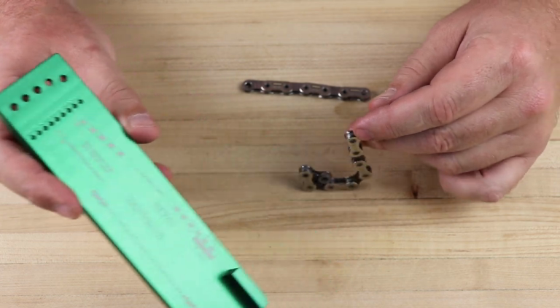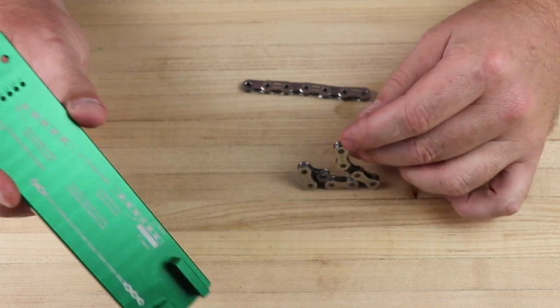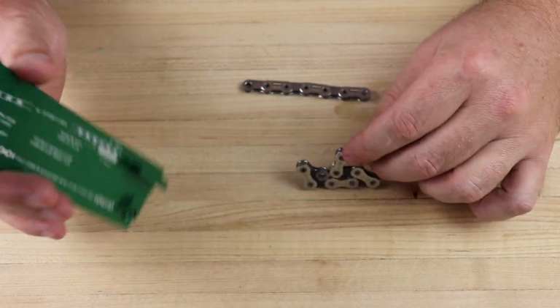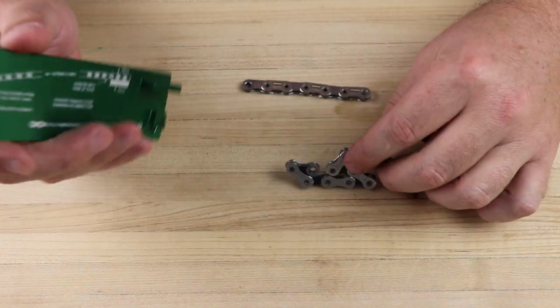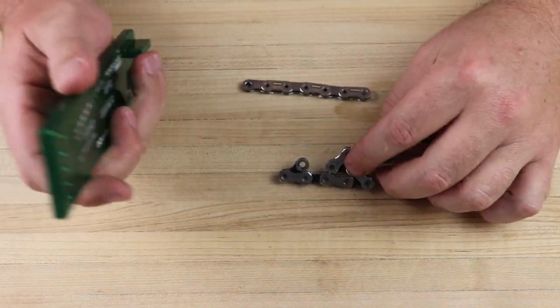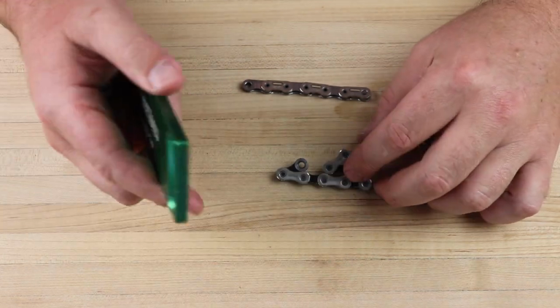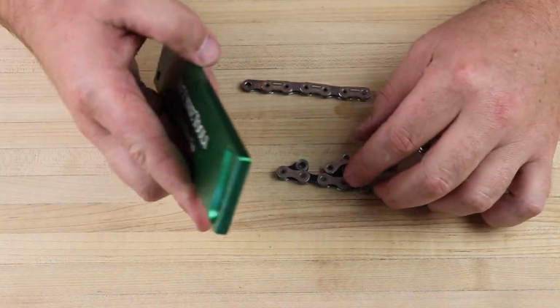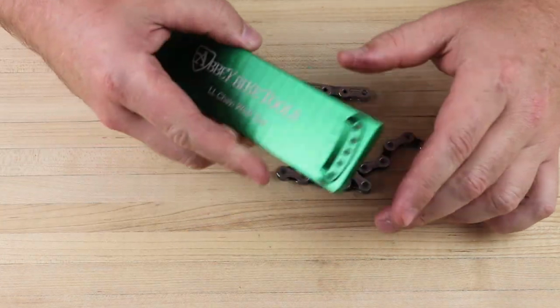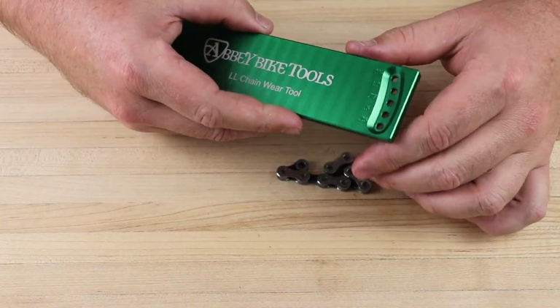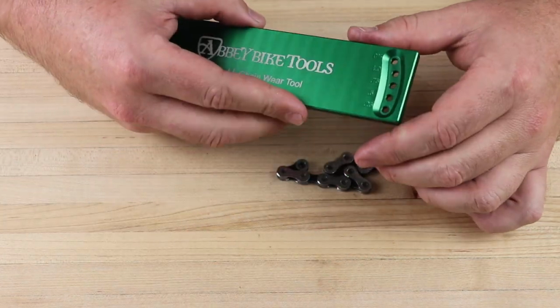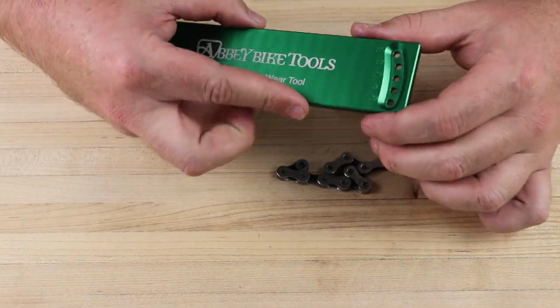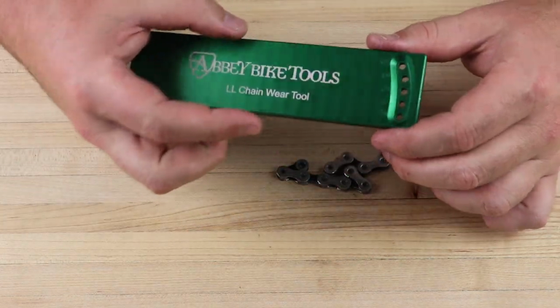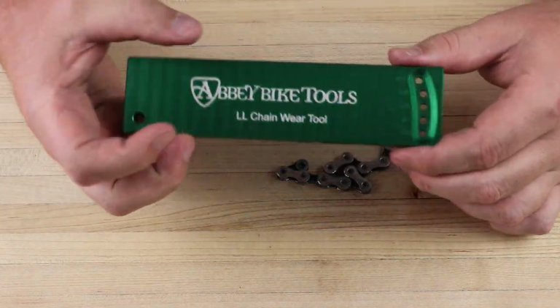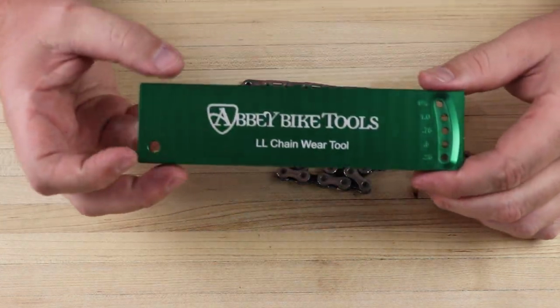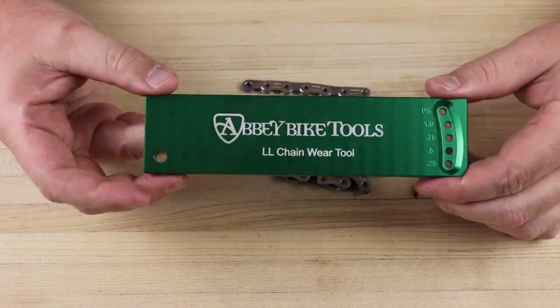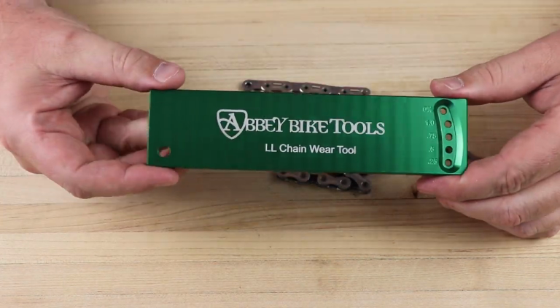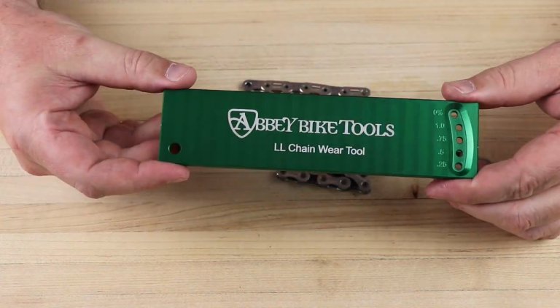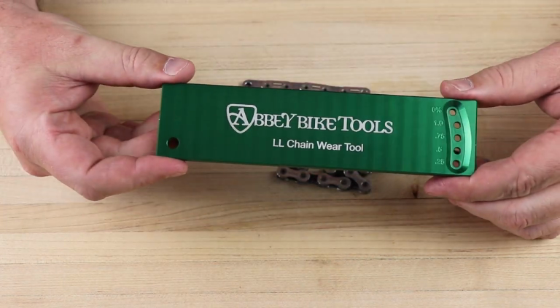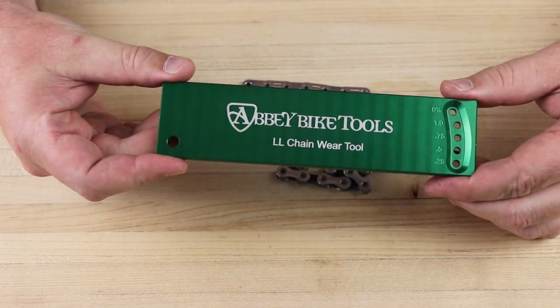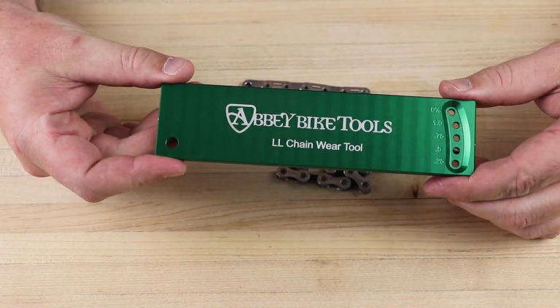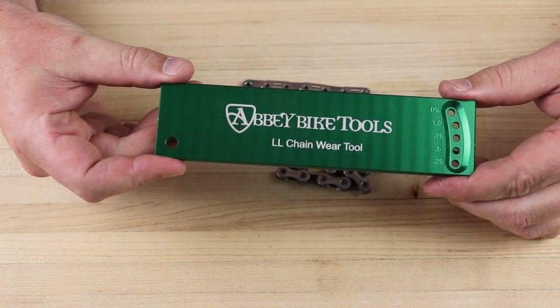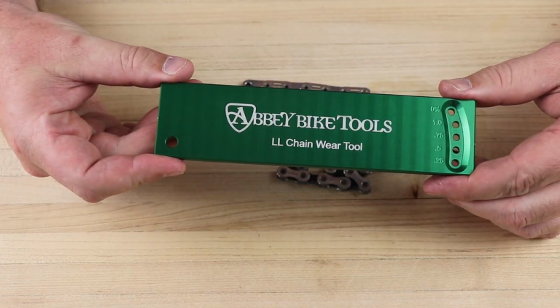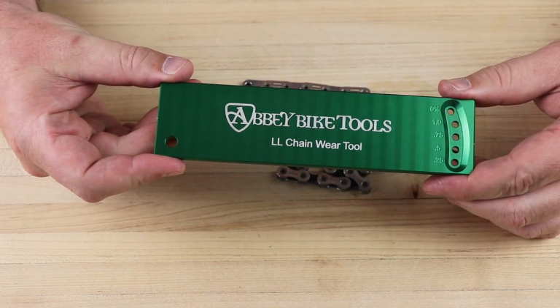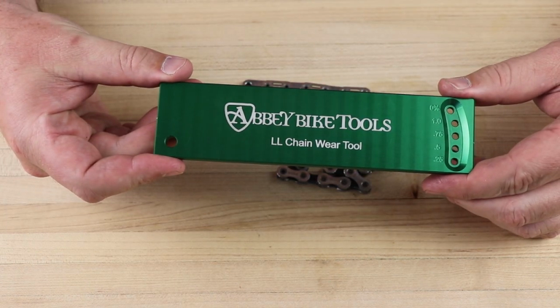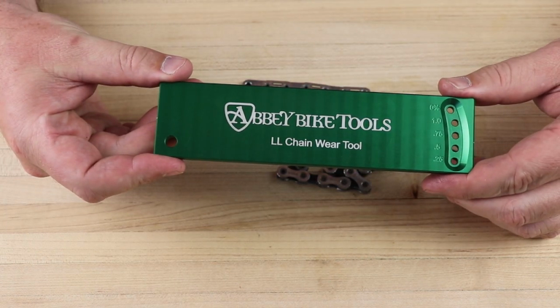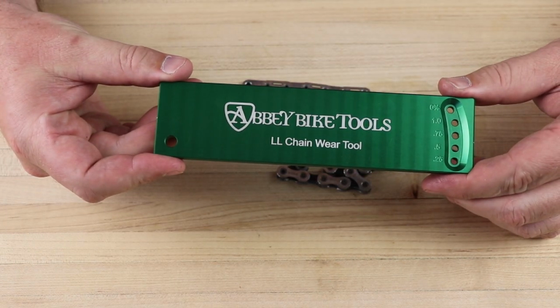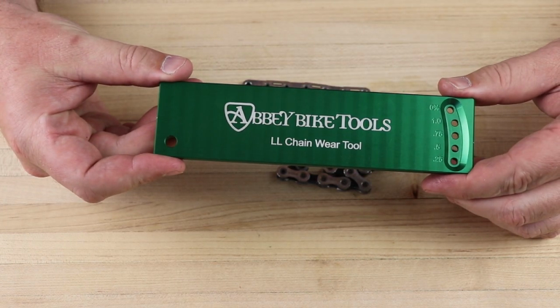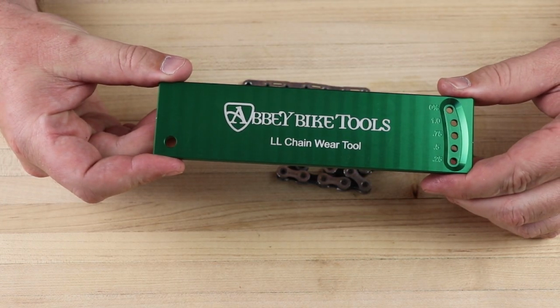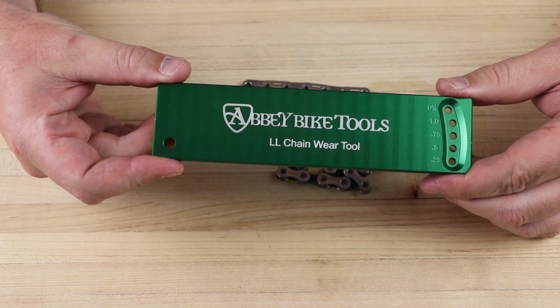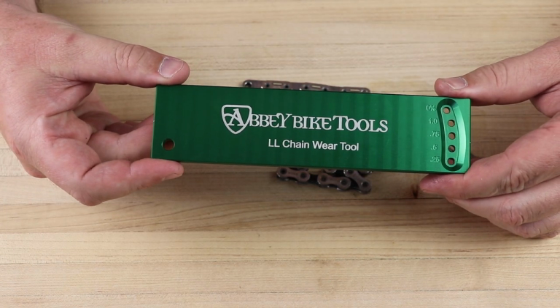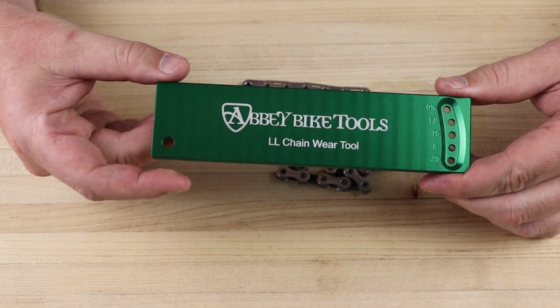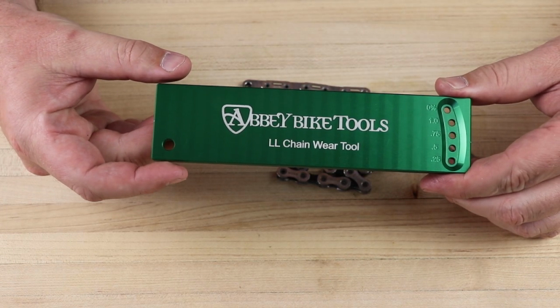That's a quick overview of how to use the new Abbey Bike Tools Double-L Chain Wear Tool.